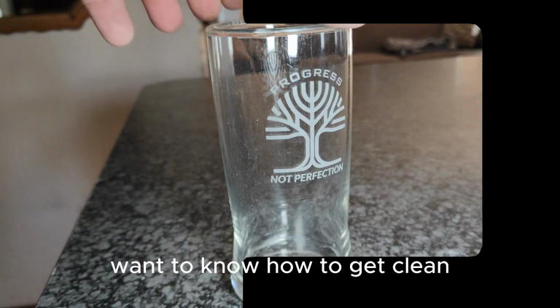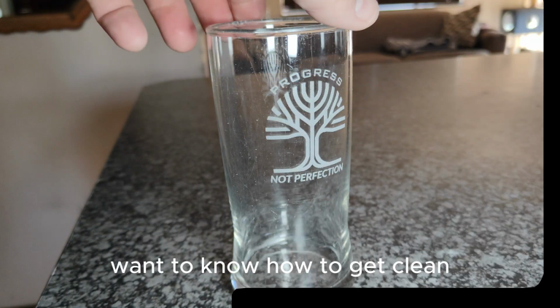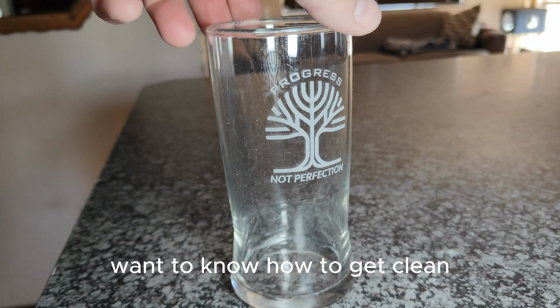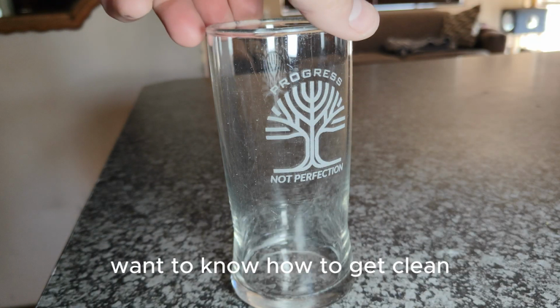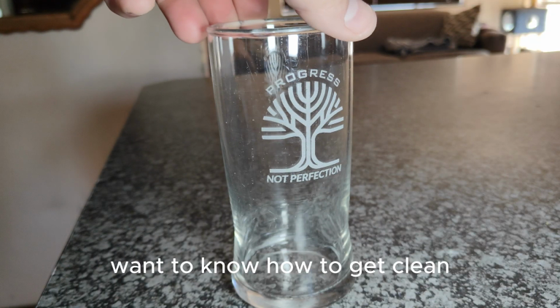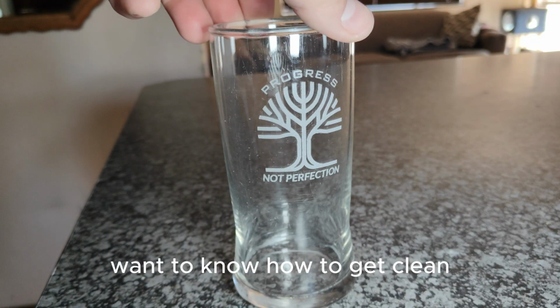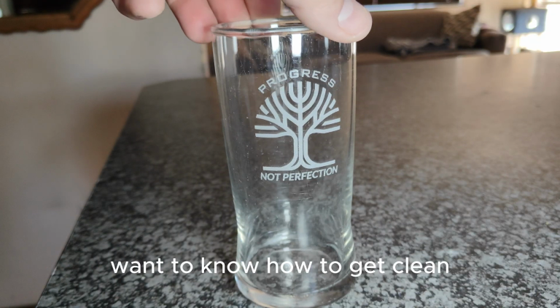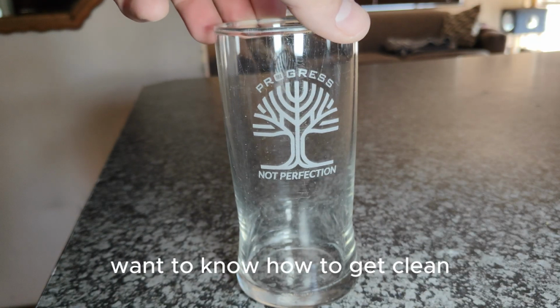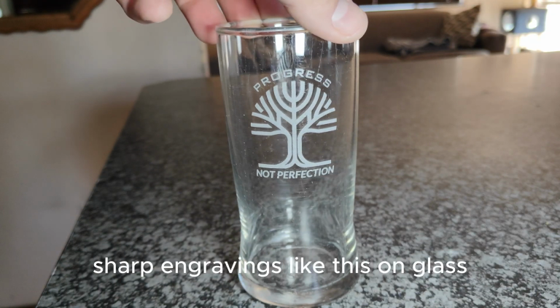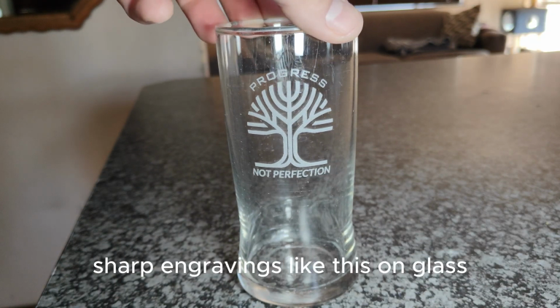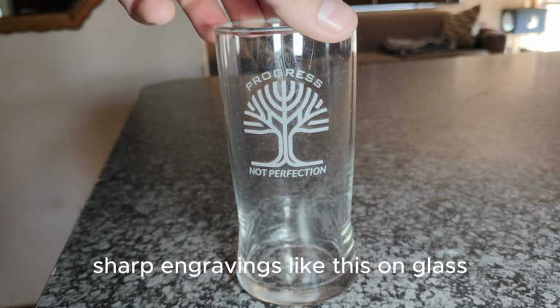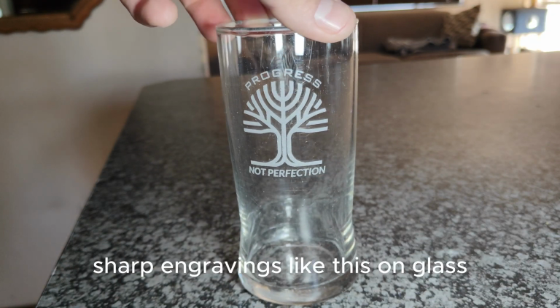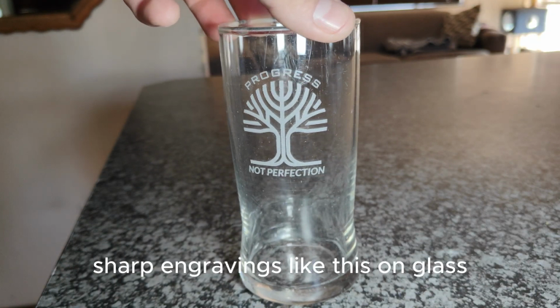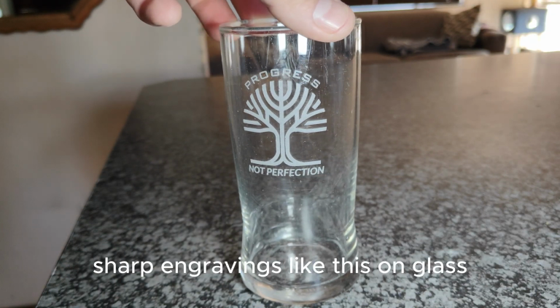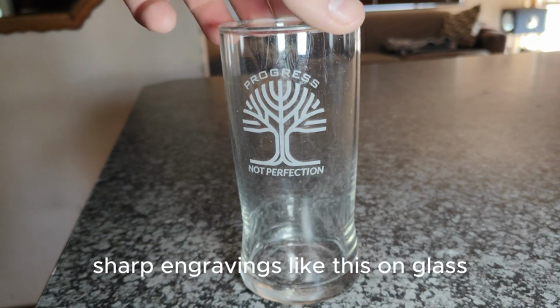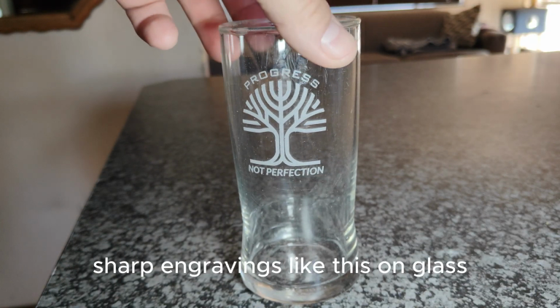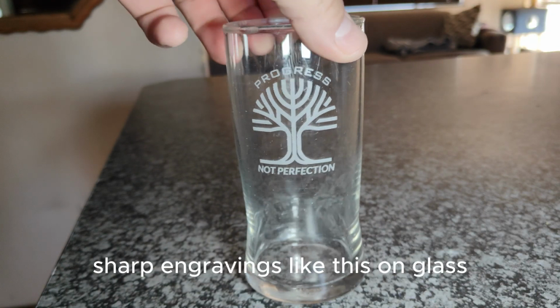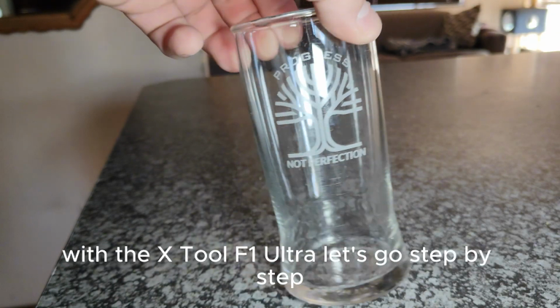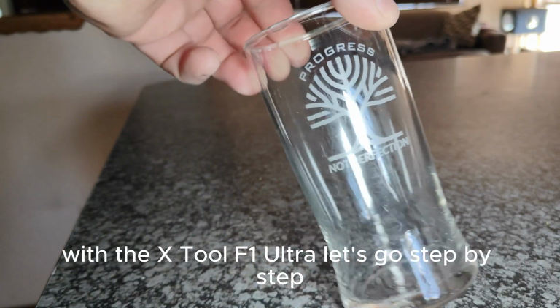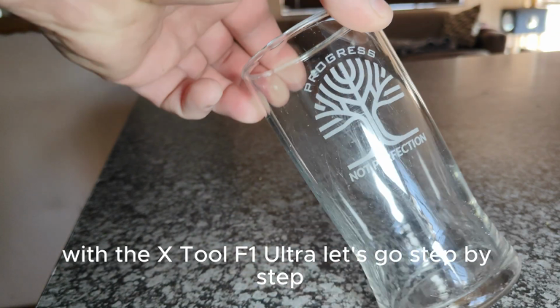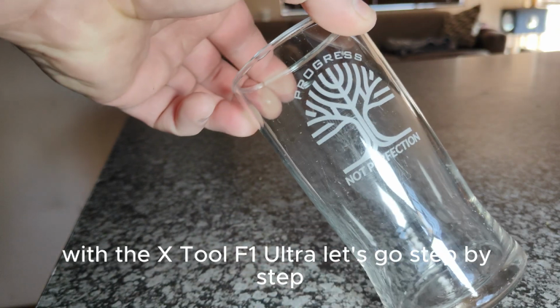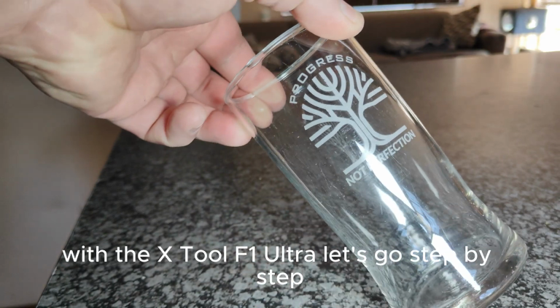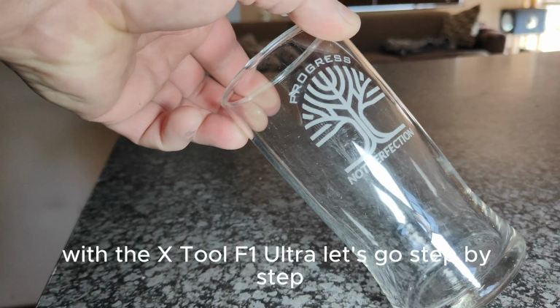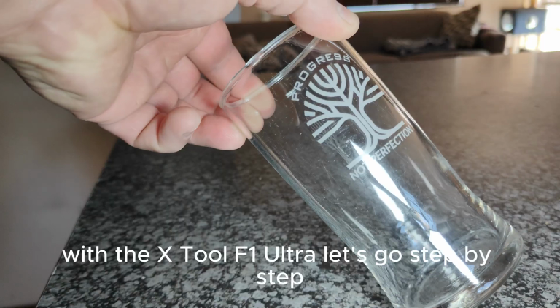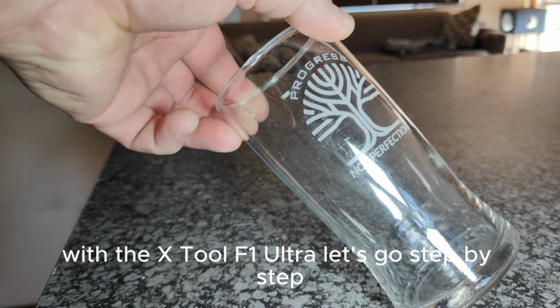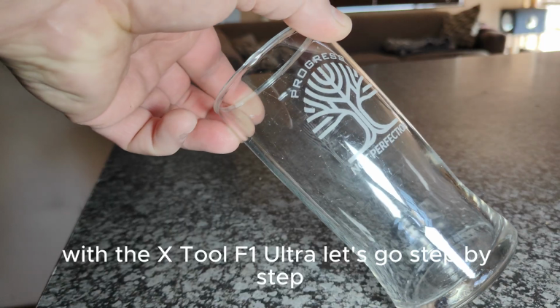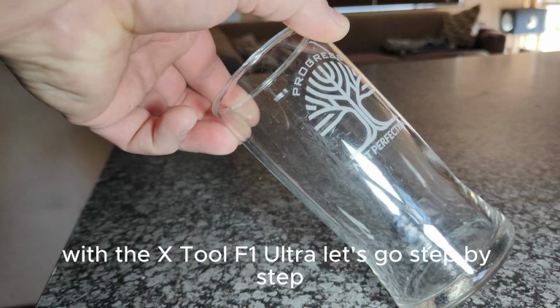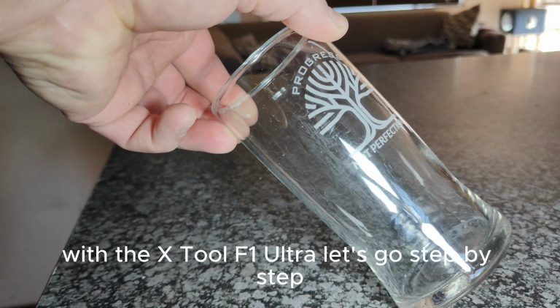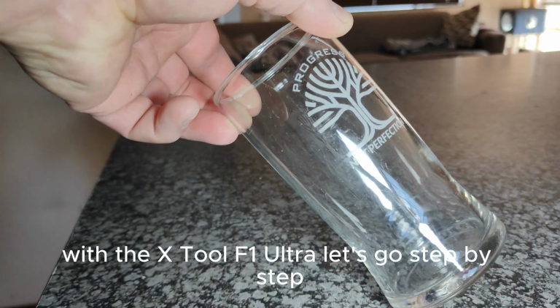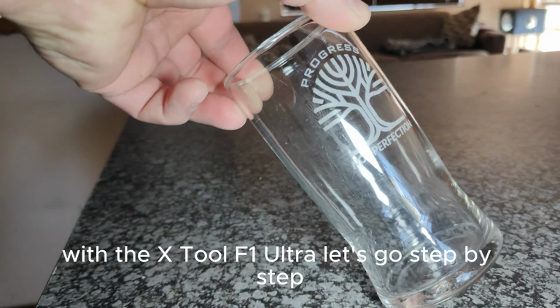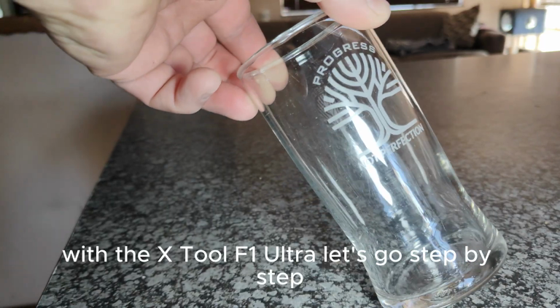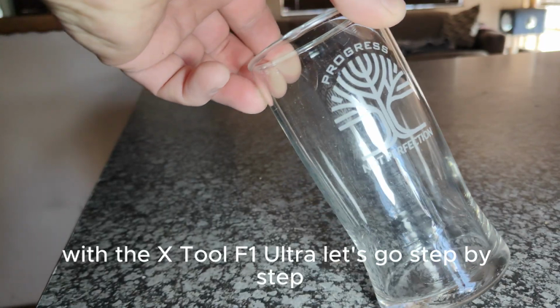Want to know how to get clean, sharp engravings like this on glass for the X2 F1 Ultra? Let's go, step by step.